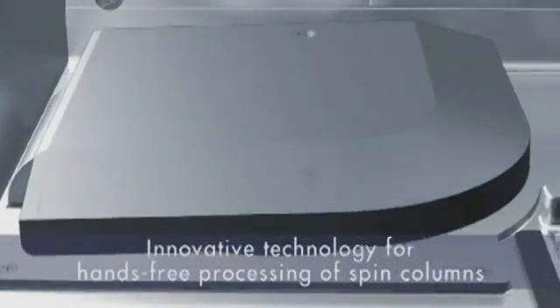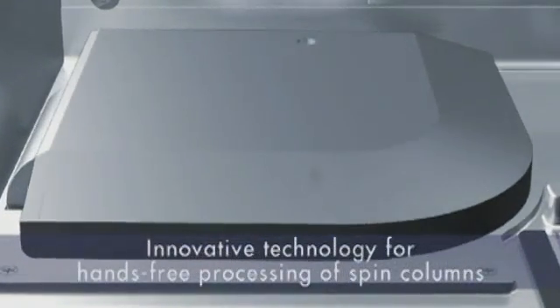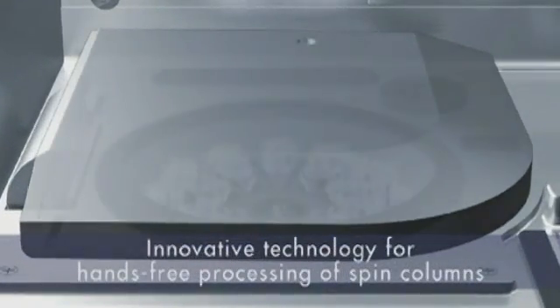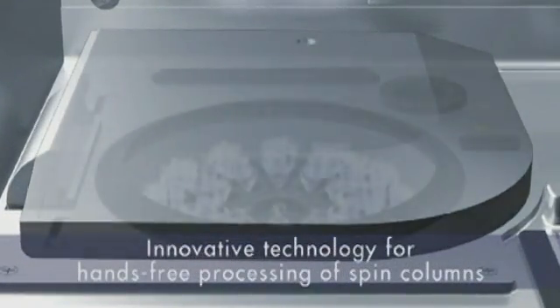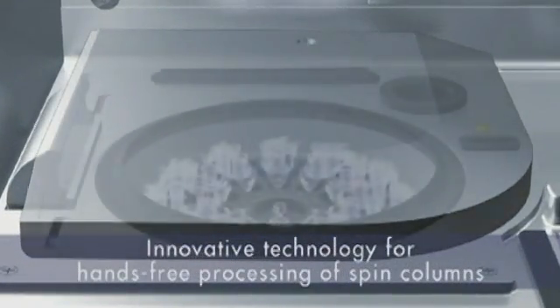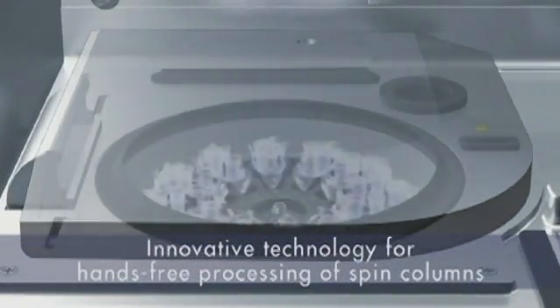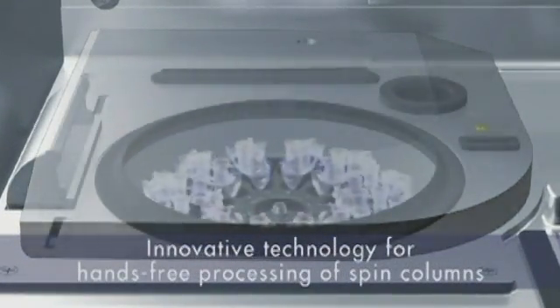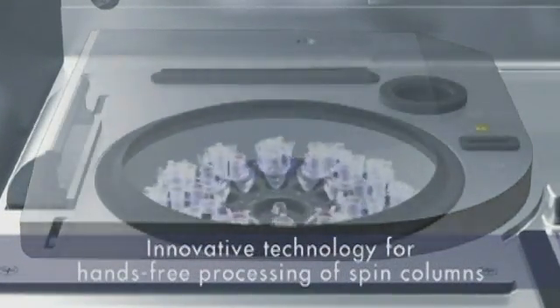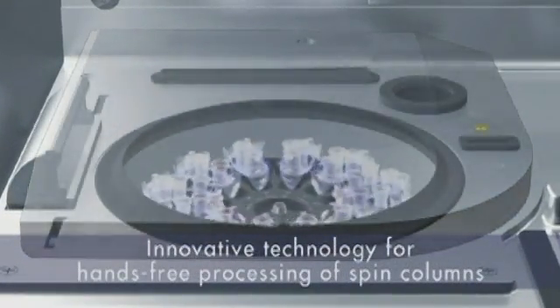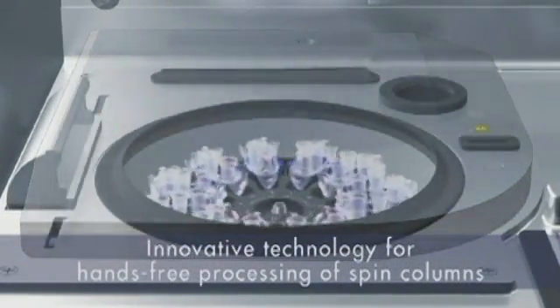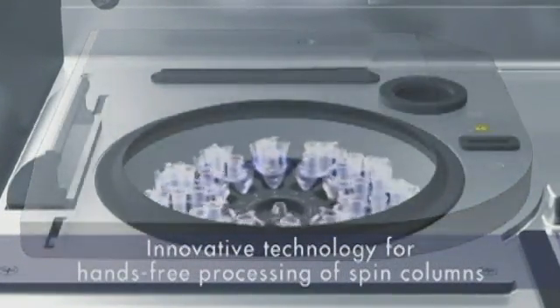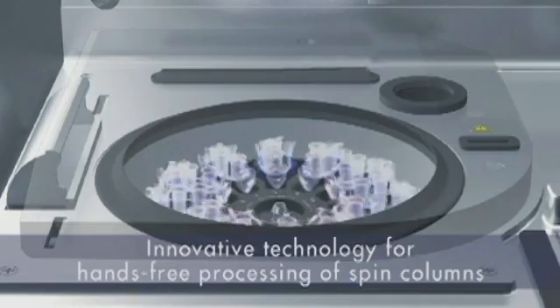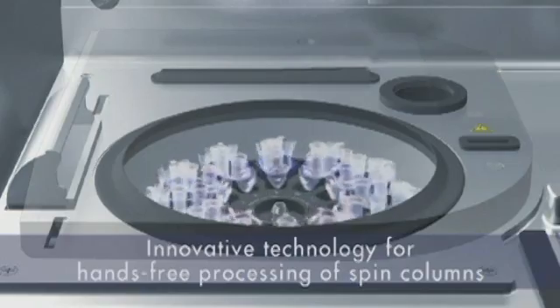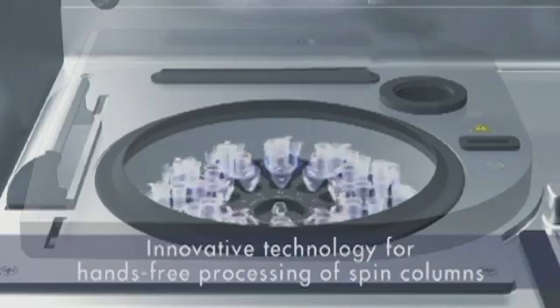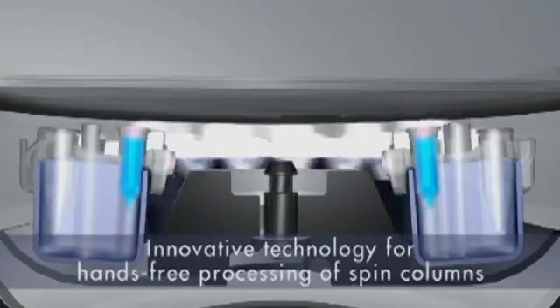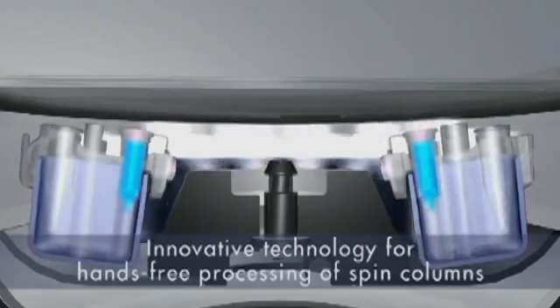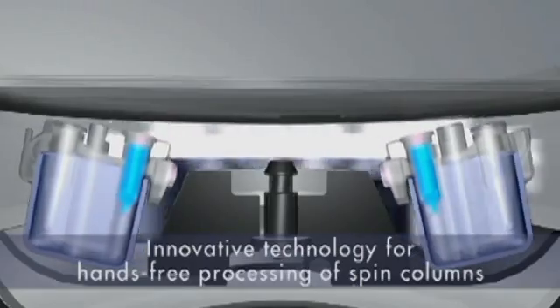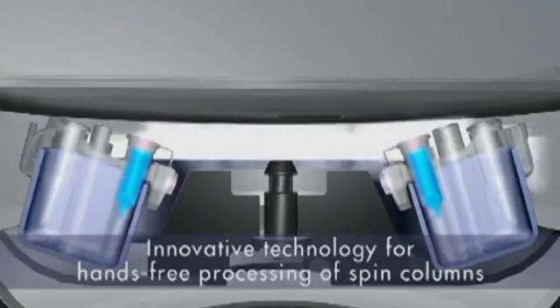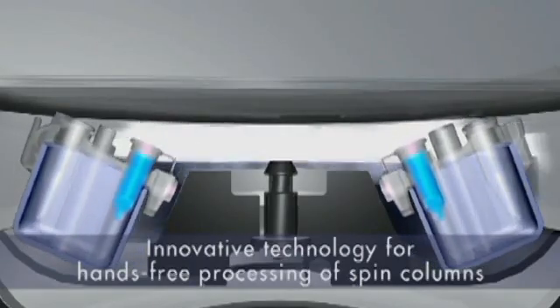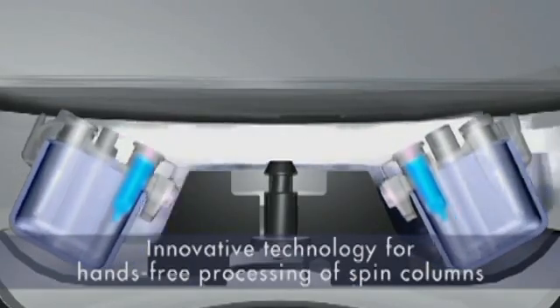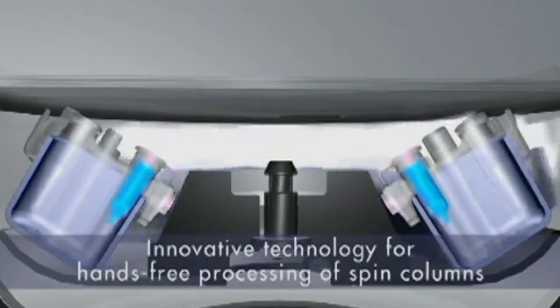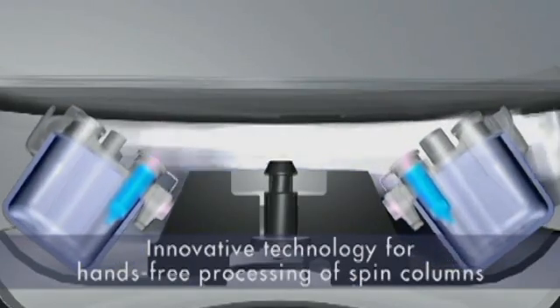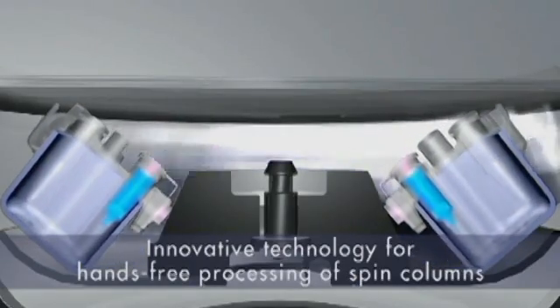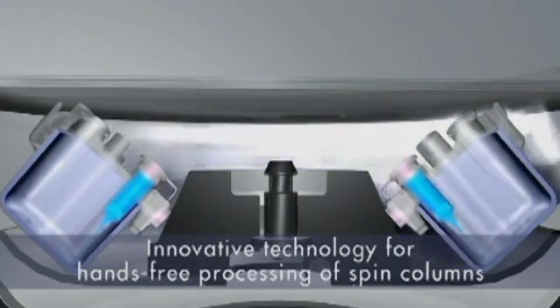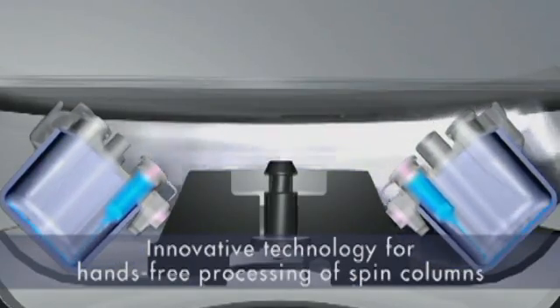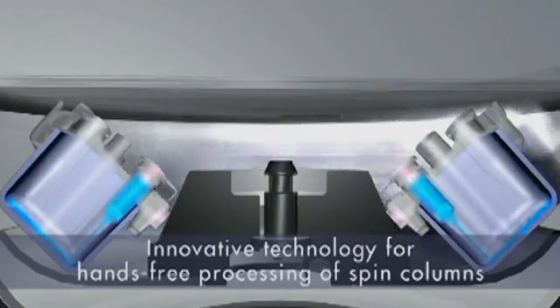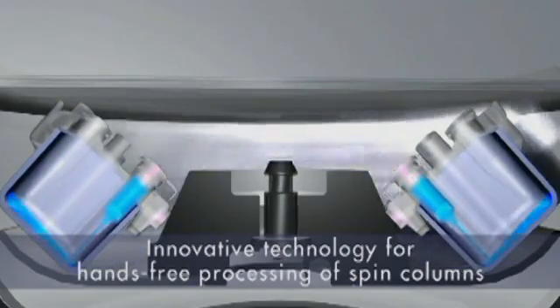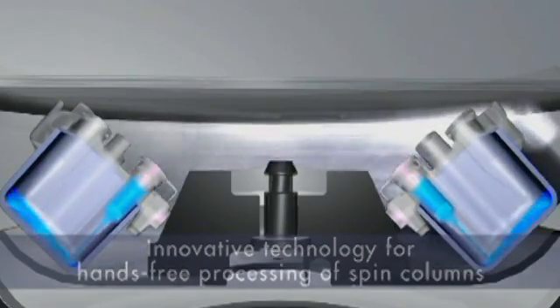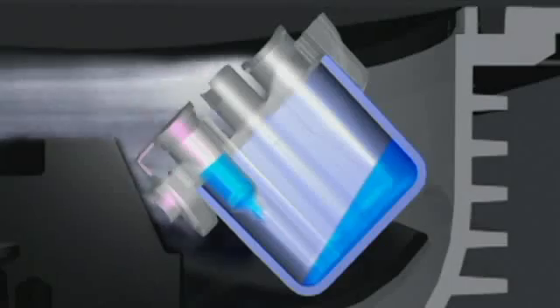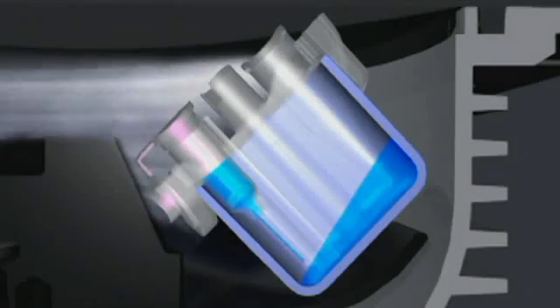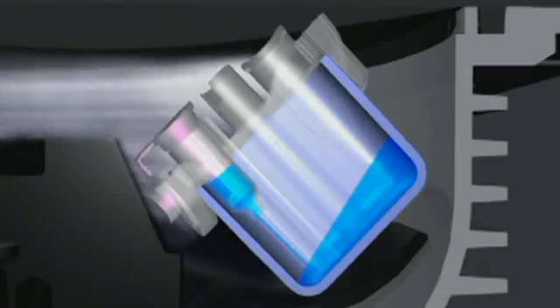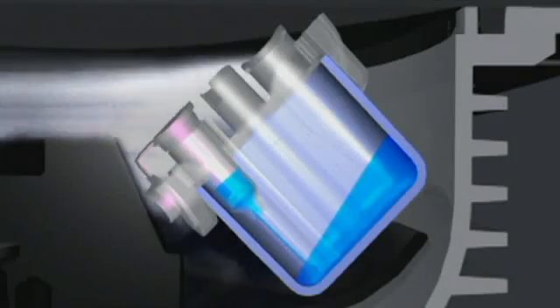Walk-away spin column processing frees up your valuable time and lets you focus on other tasks in your lab.